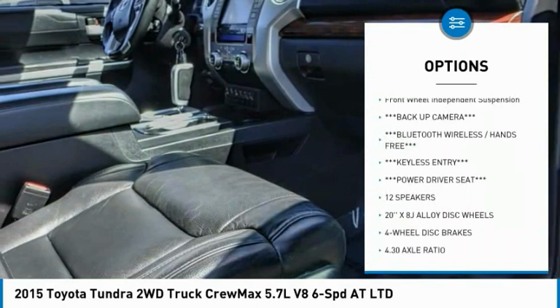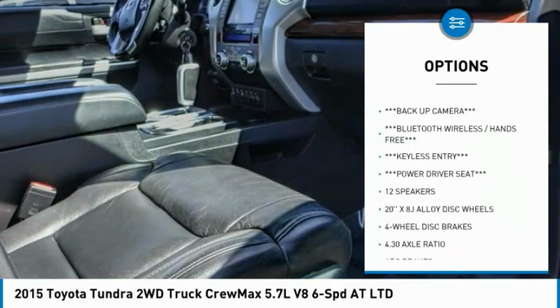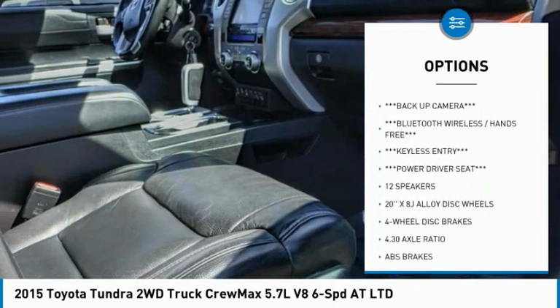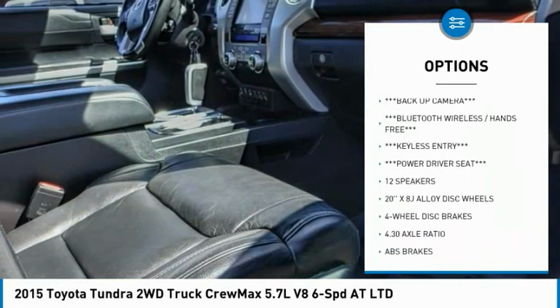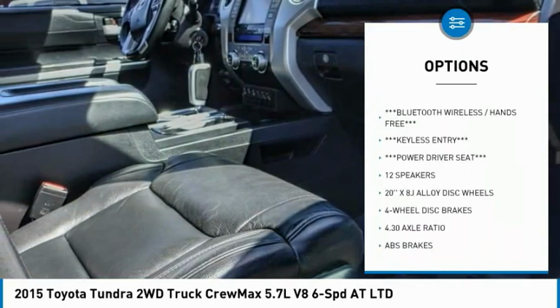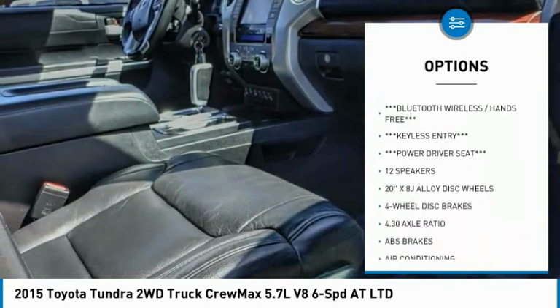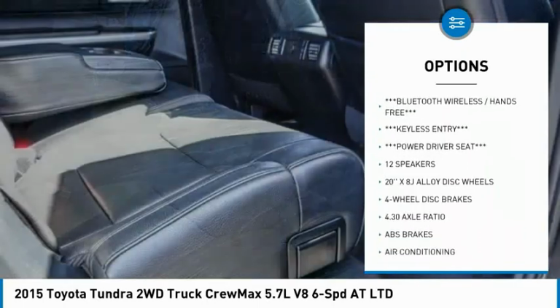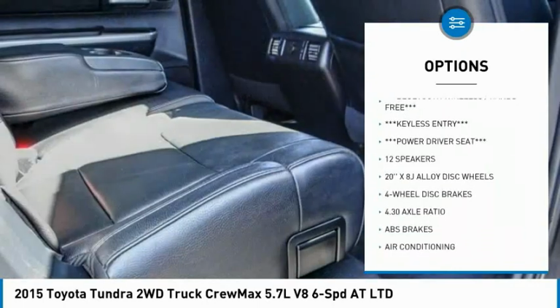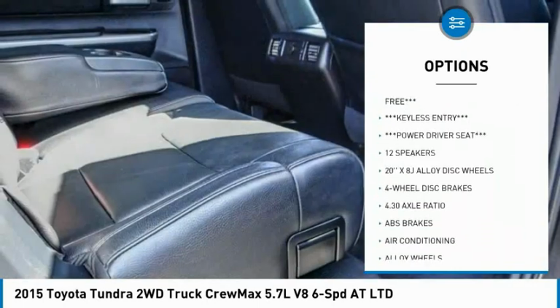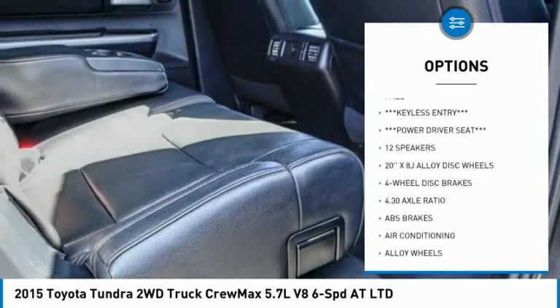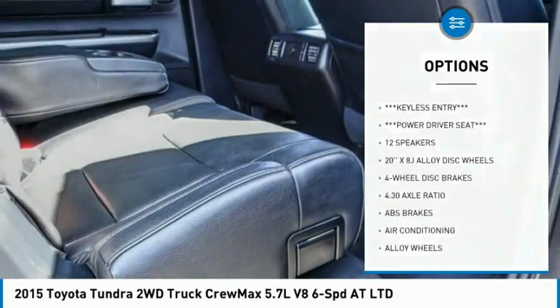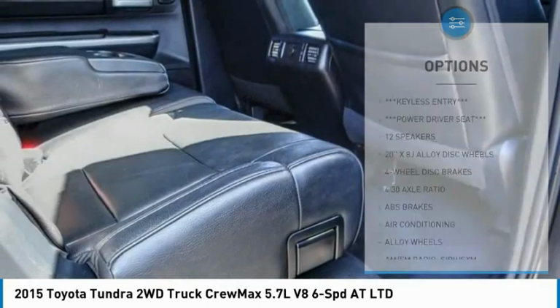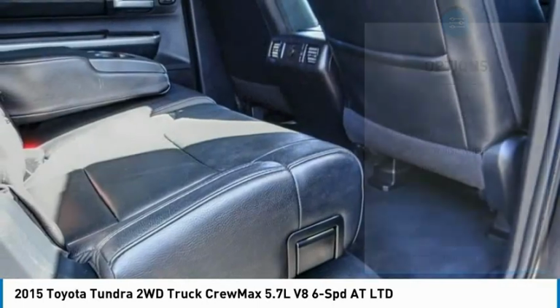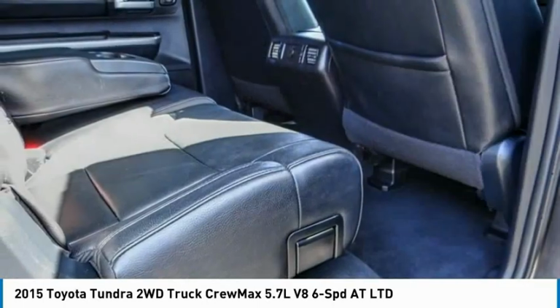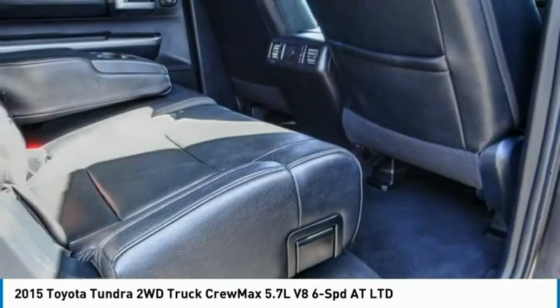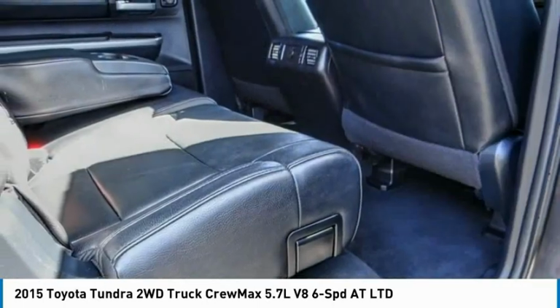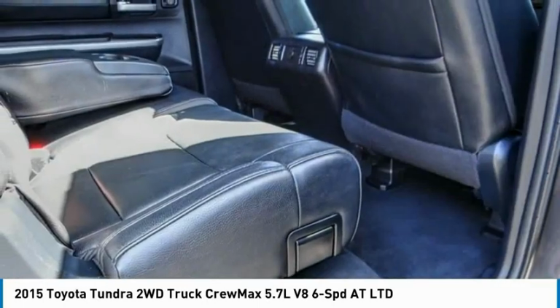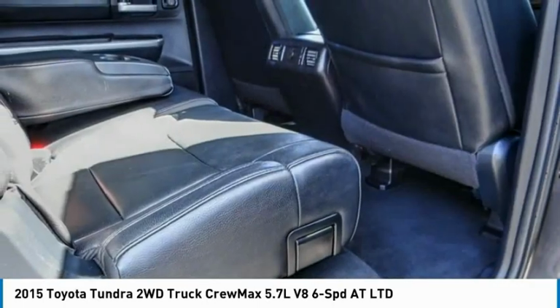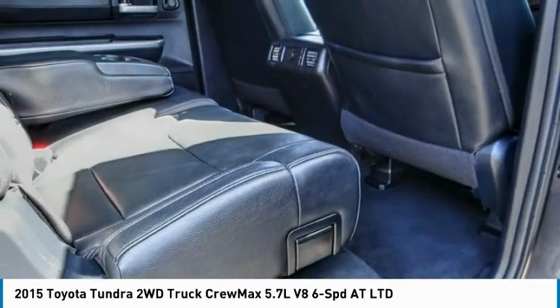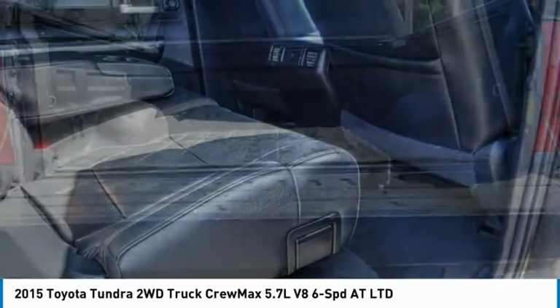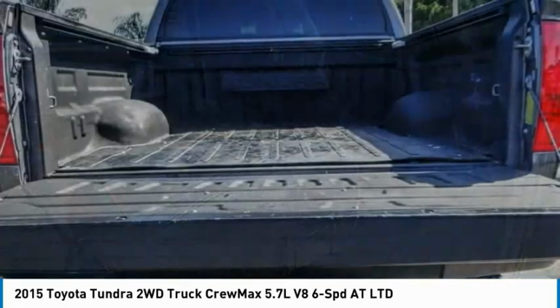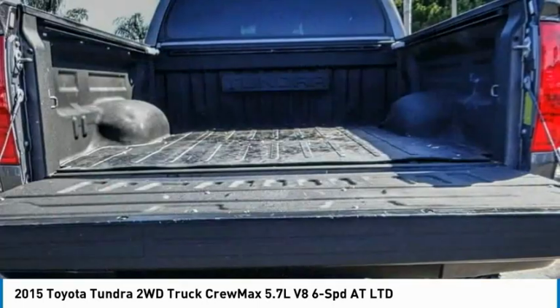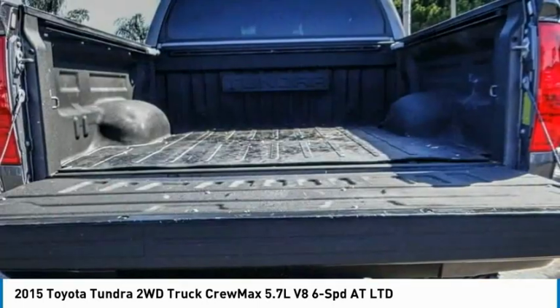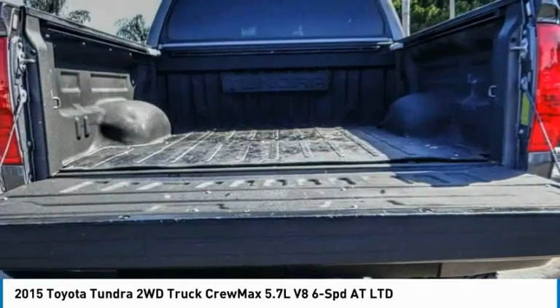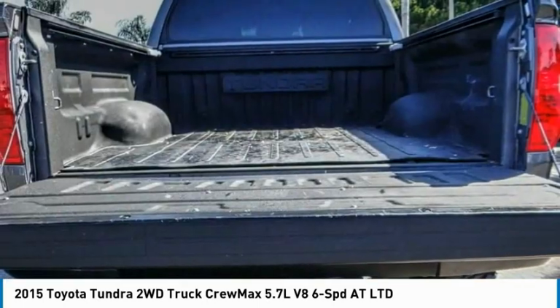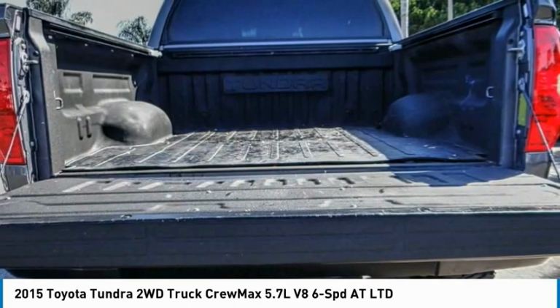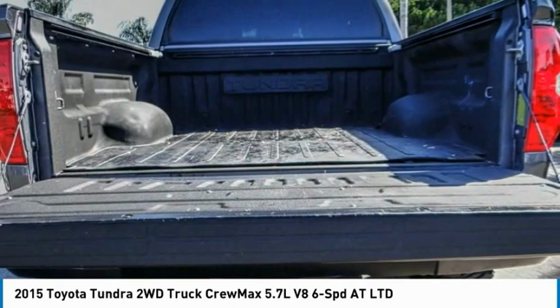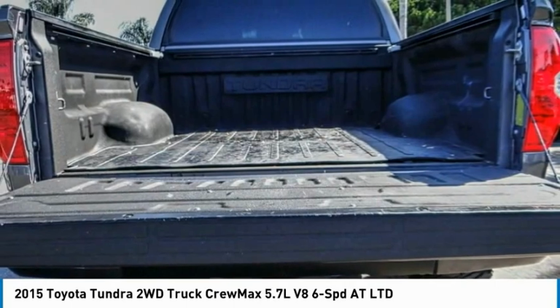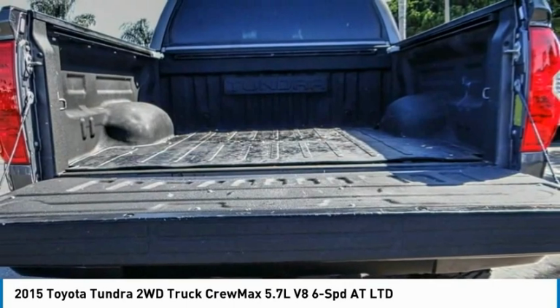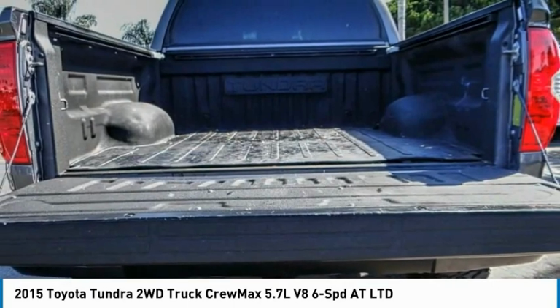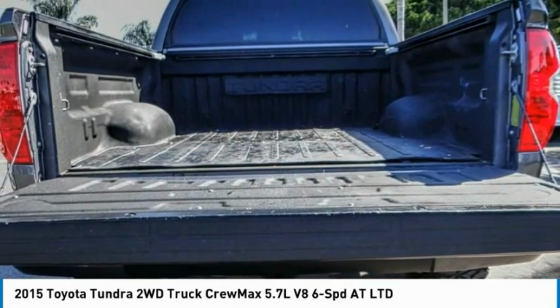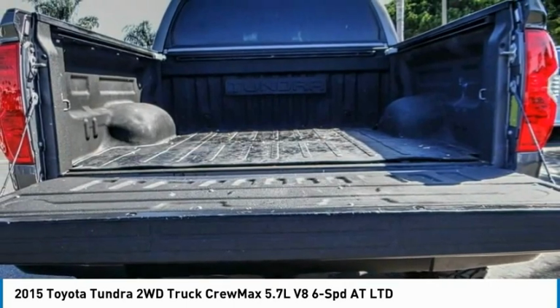Remote keyless entry, fog lights, speed control, four wheel disc brakes, and front wheel independent suspension.